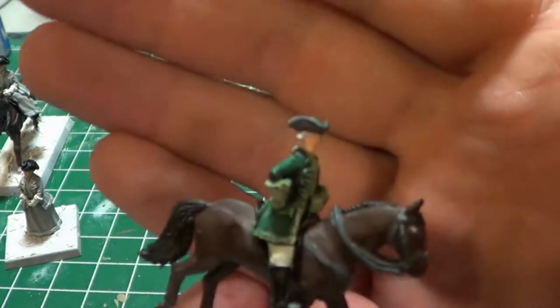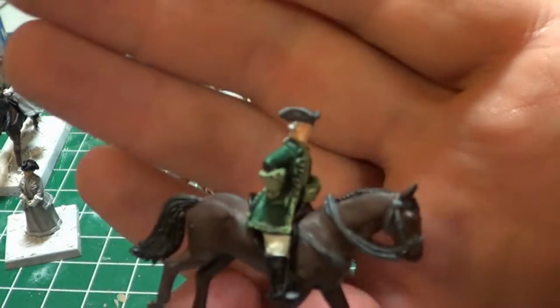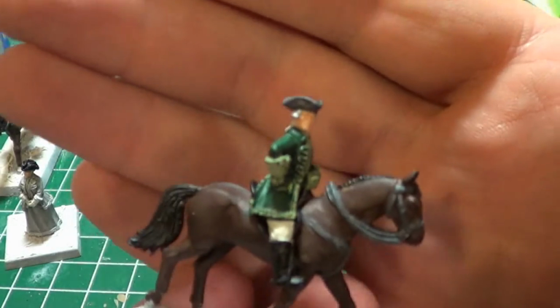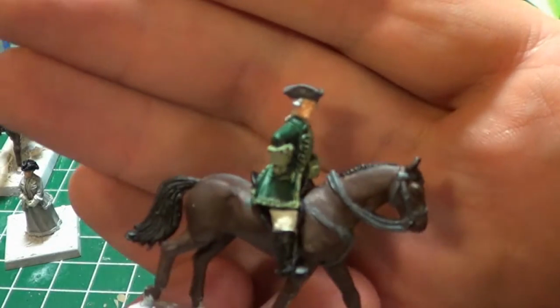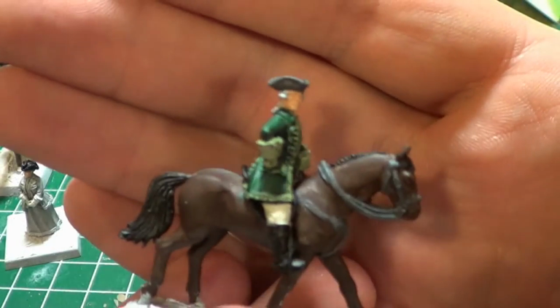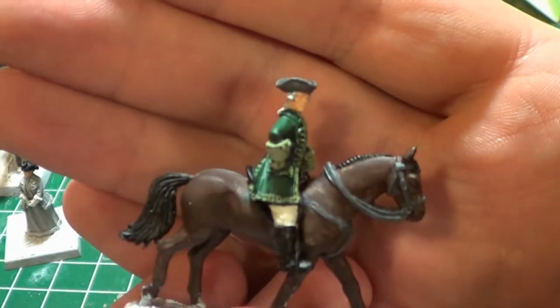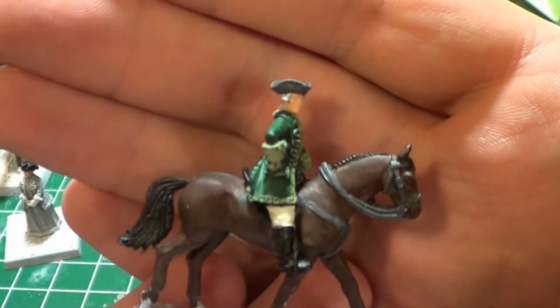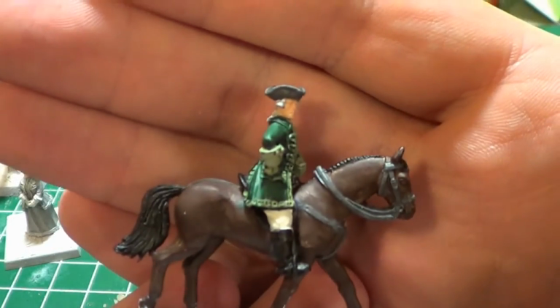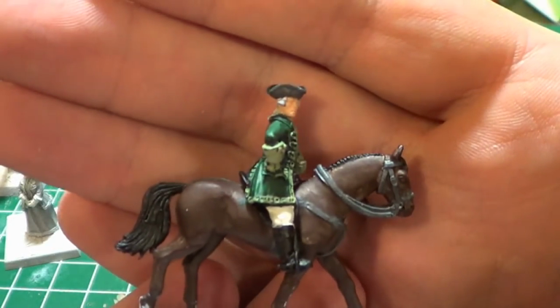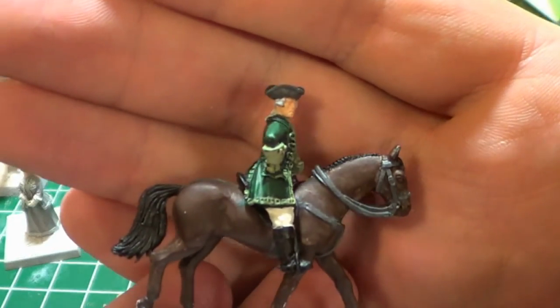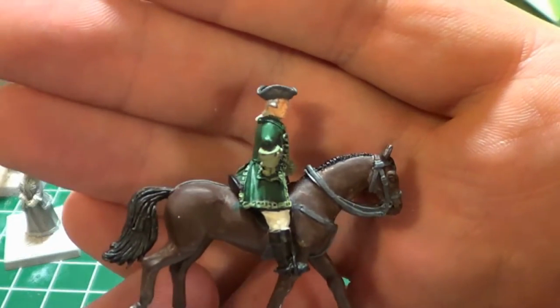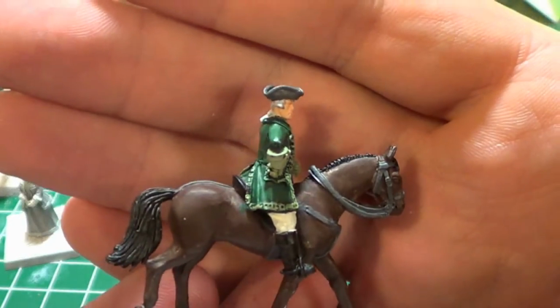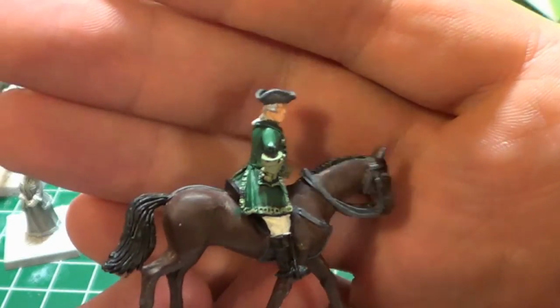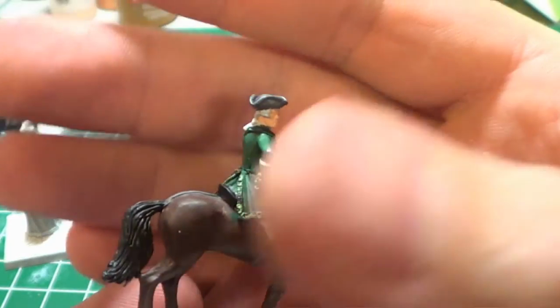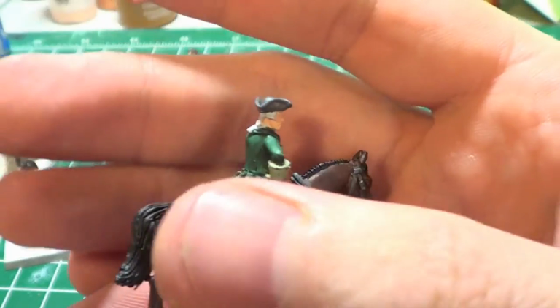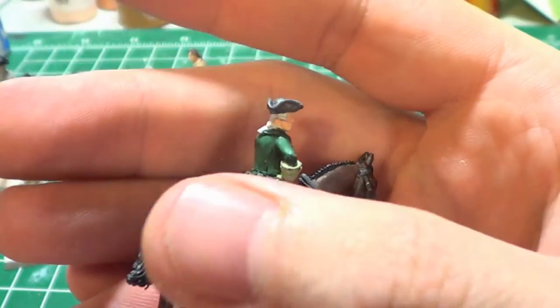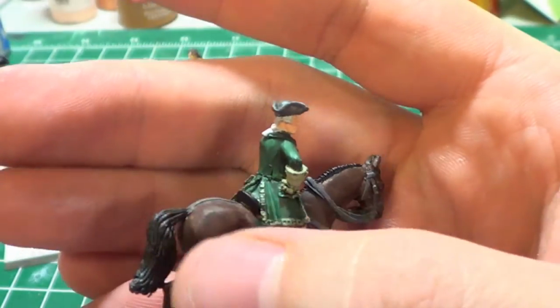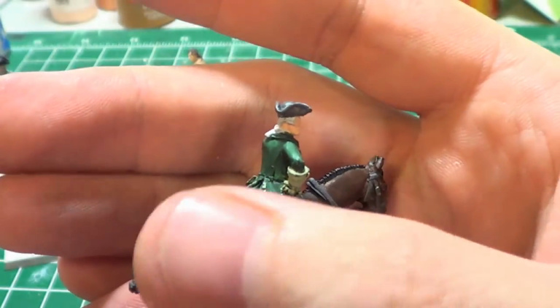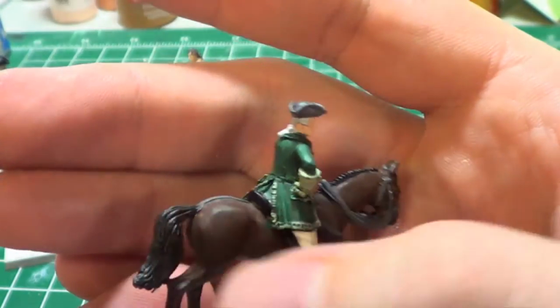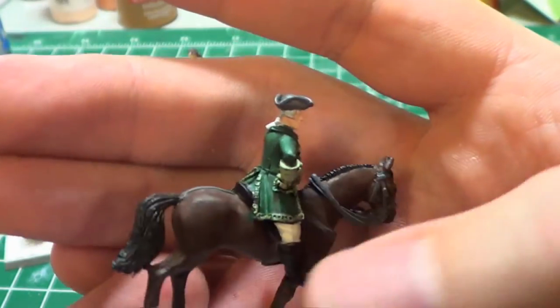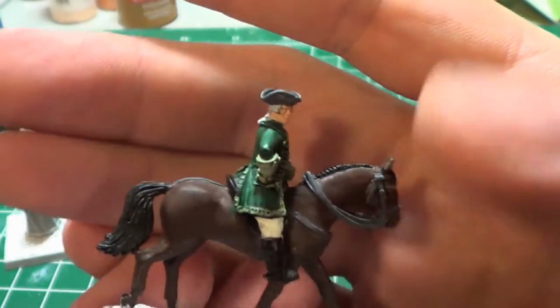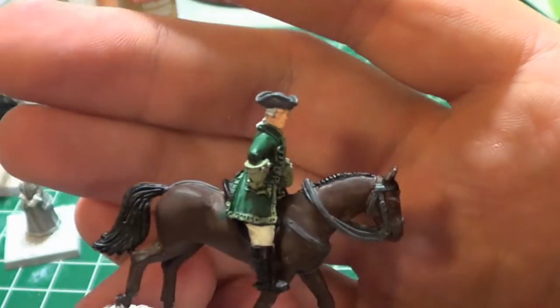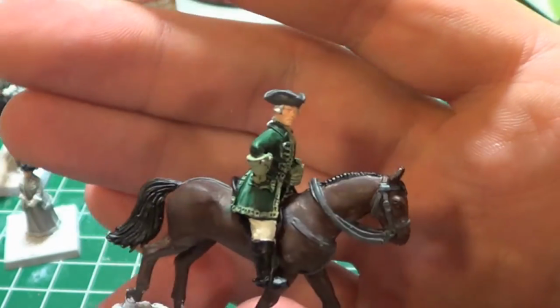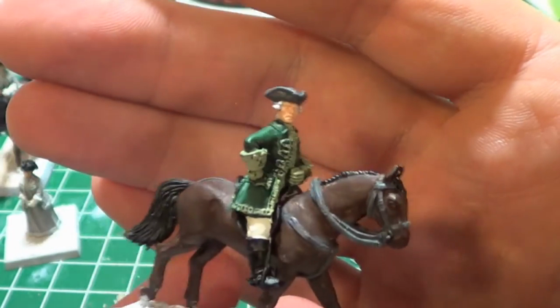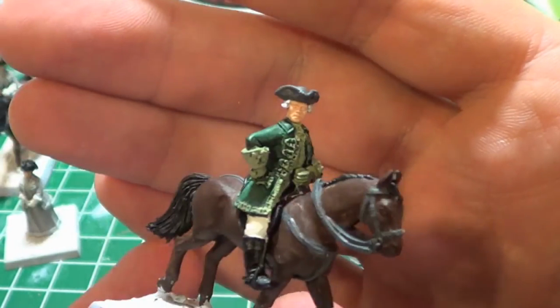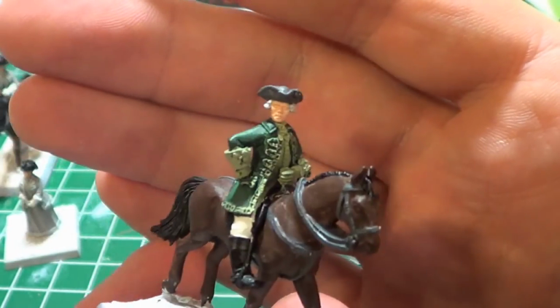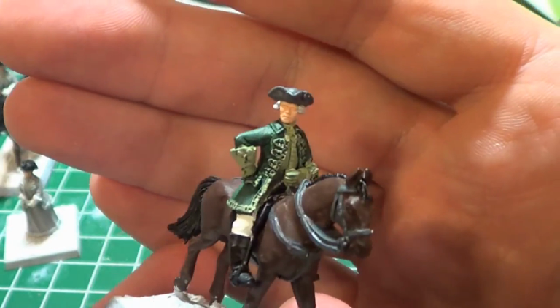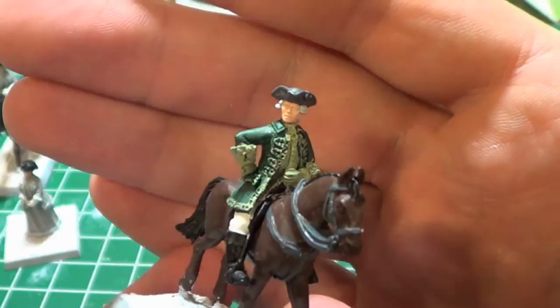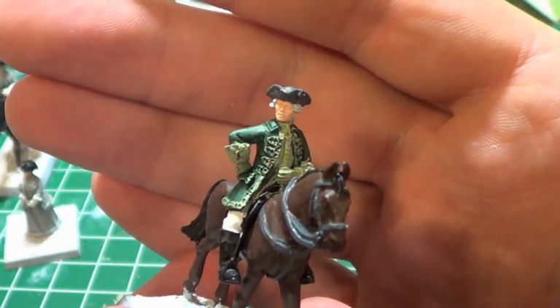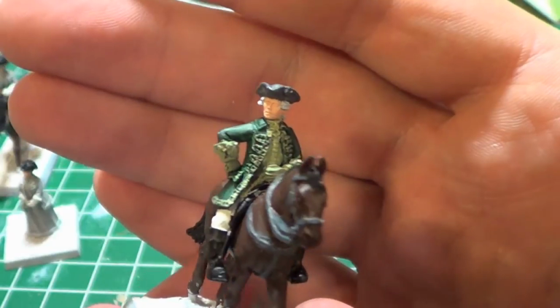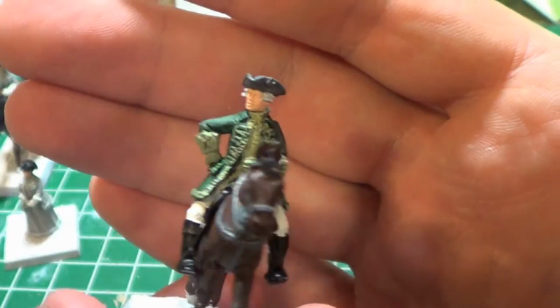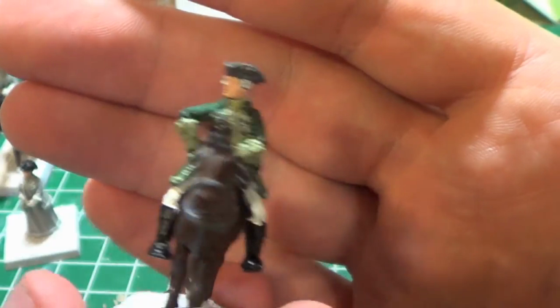This one will also be dark brown, like the other one I painted — the British officer.